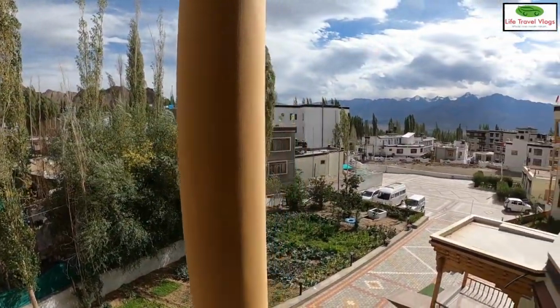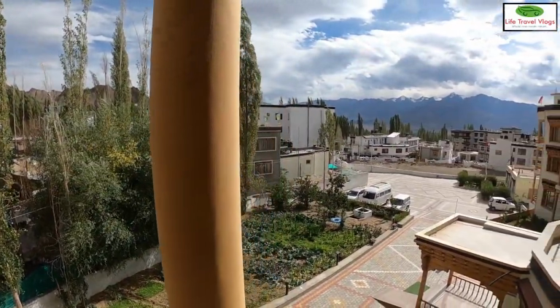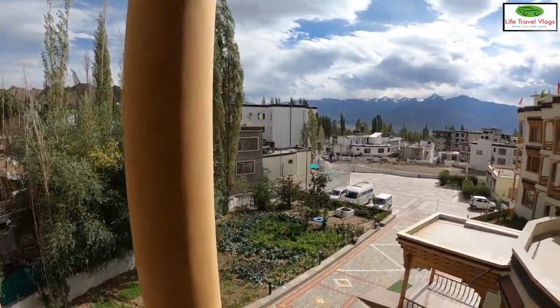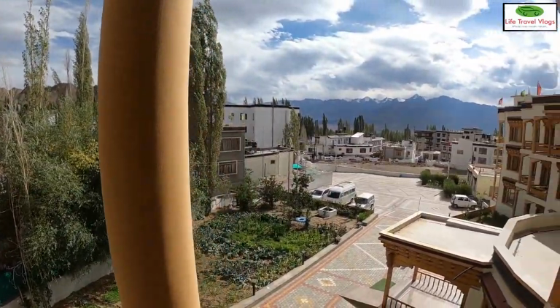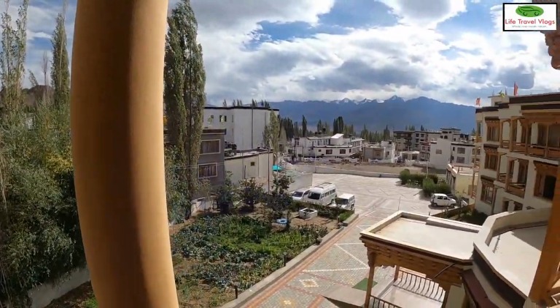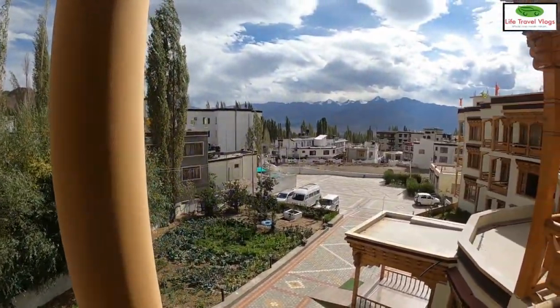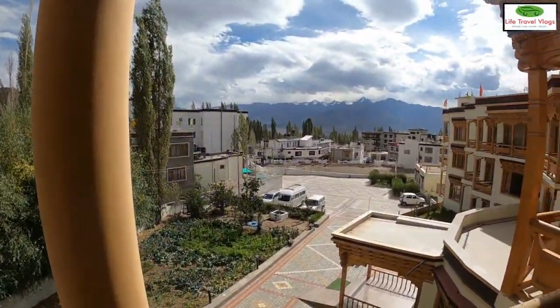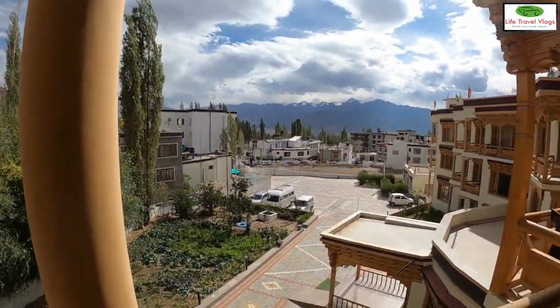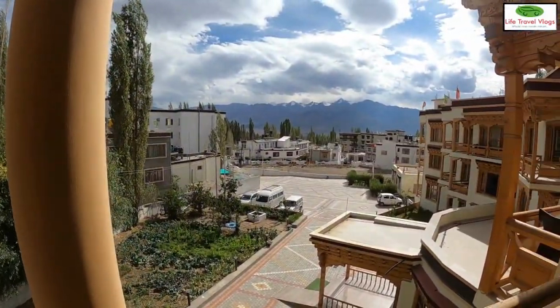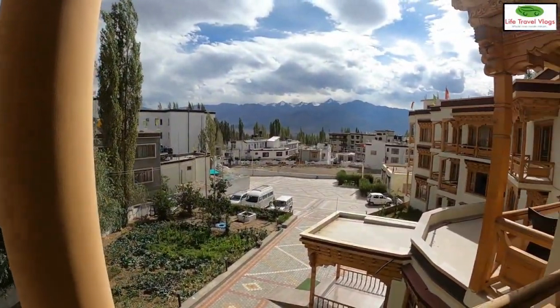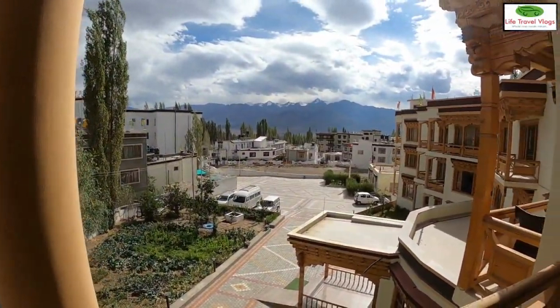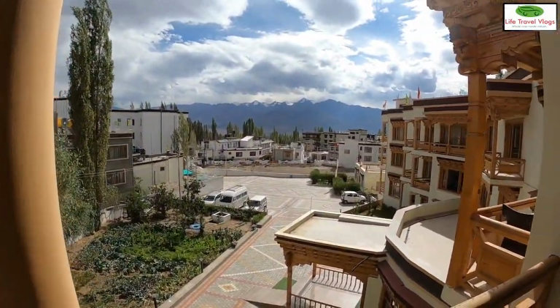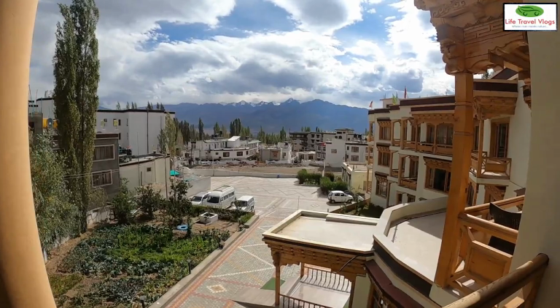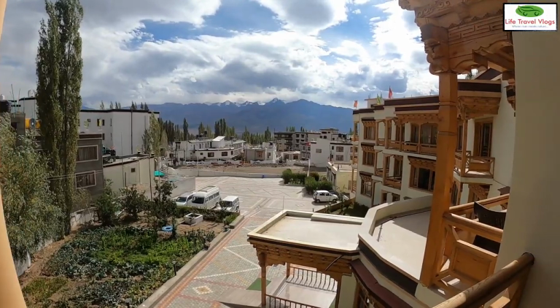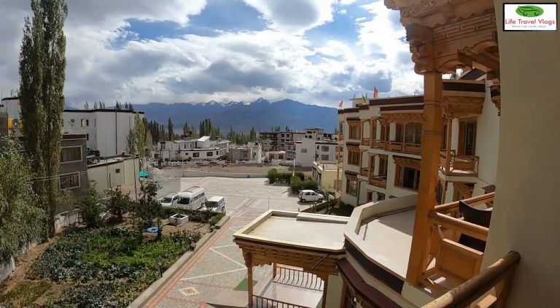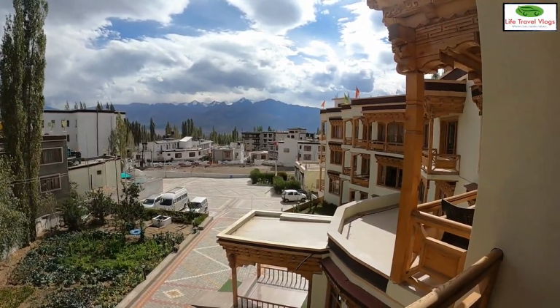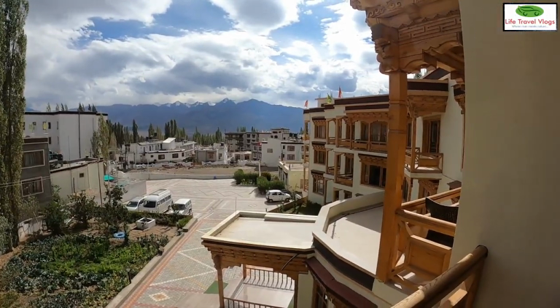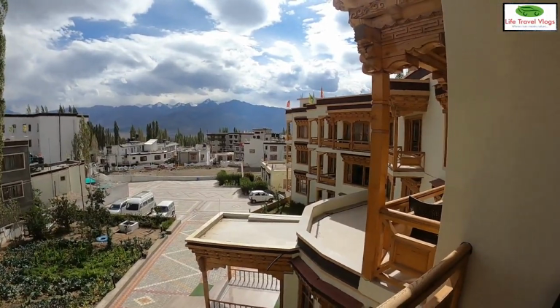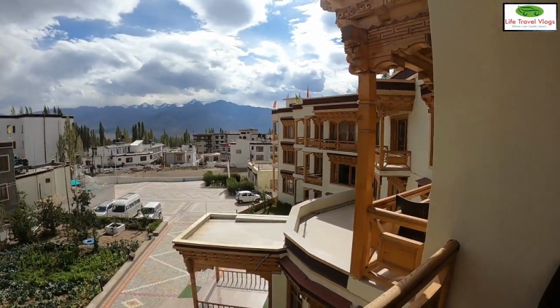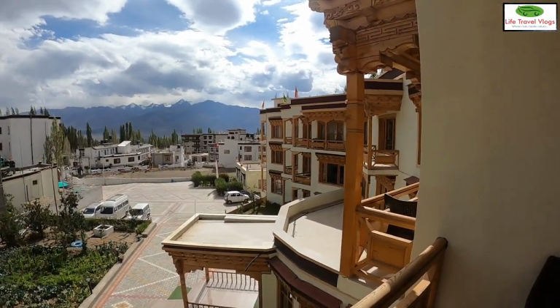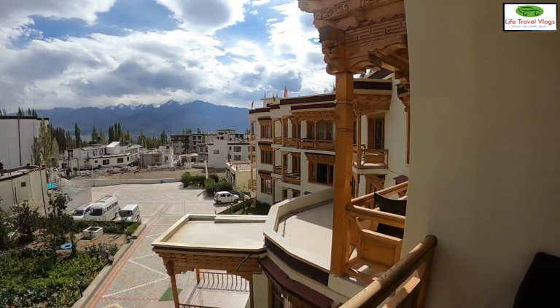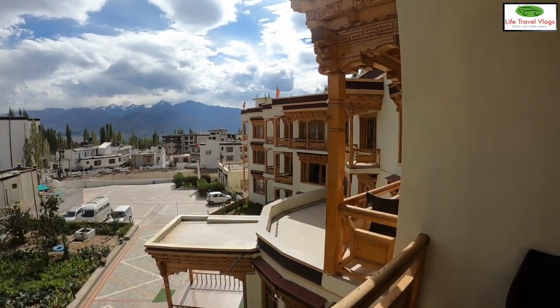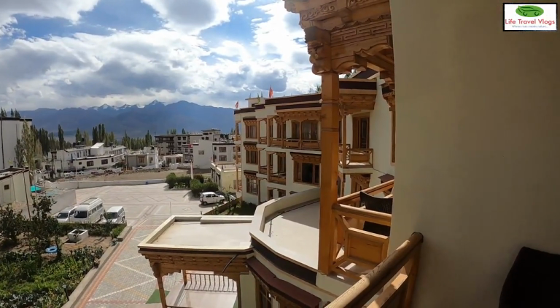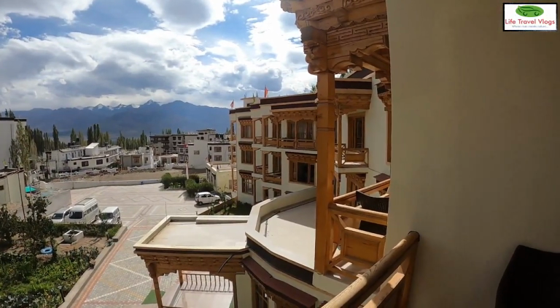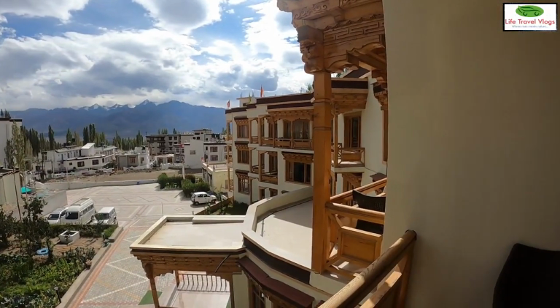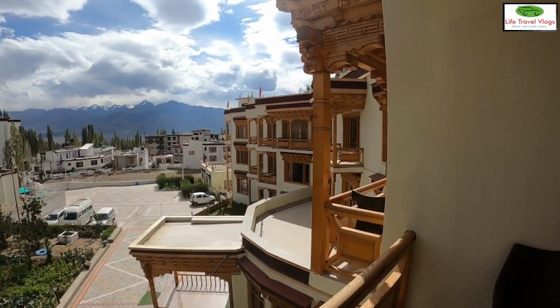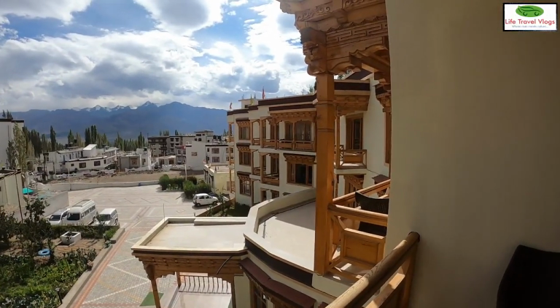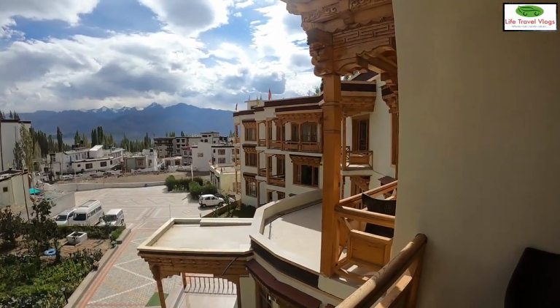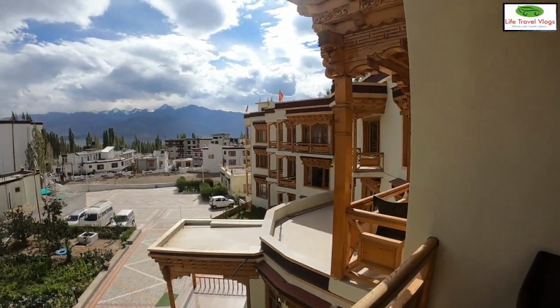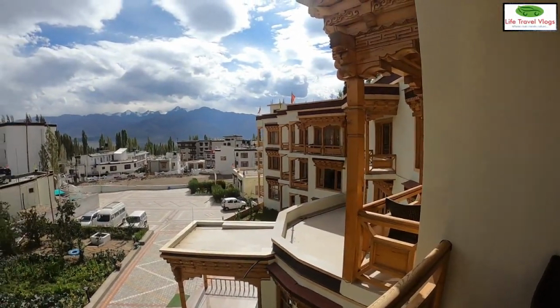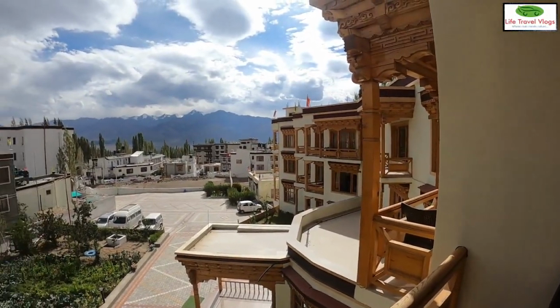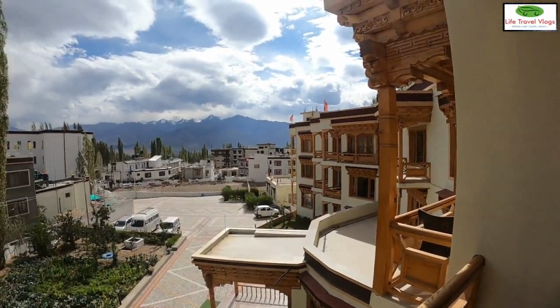Balconies in the premium rooms provide a stunning view of the Karakoram range.